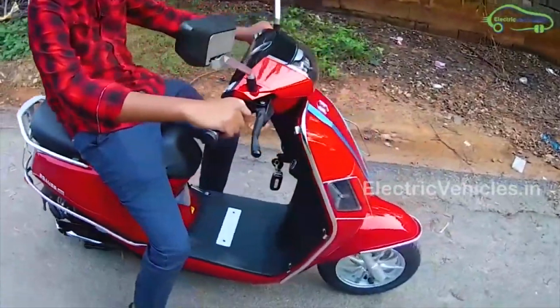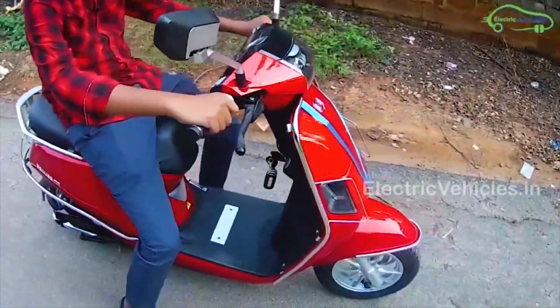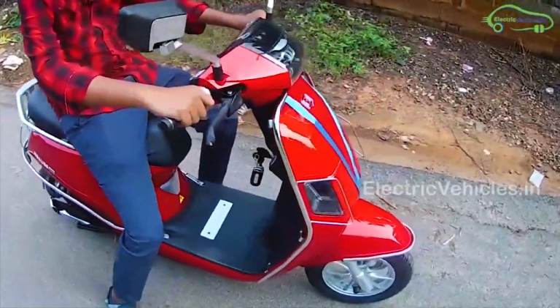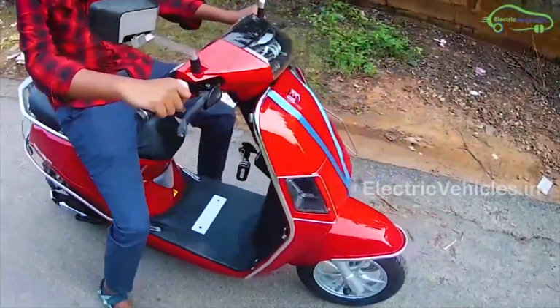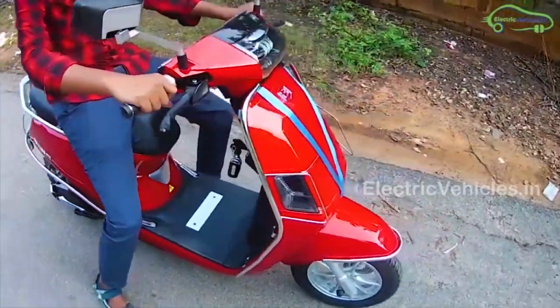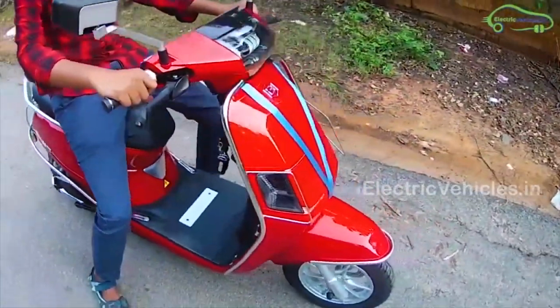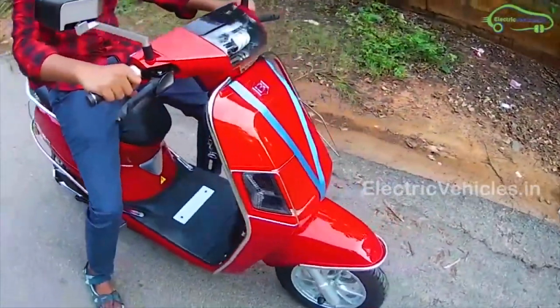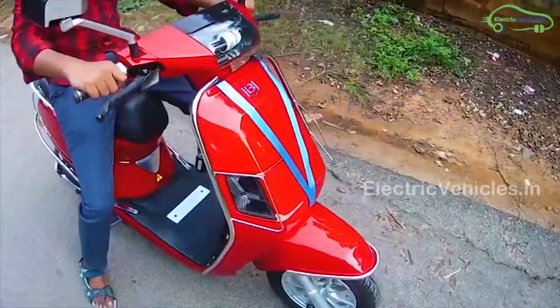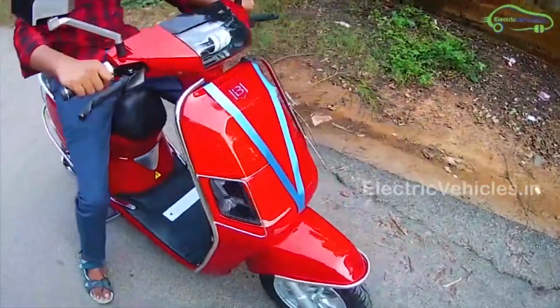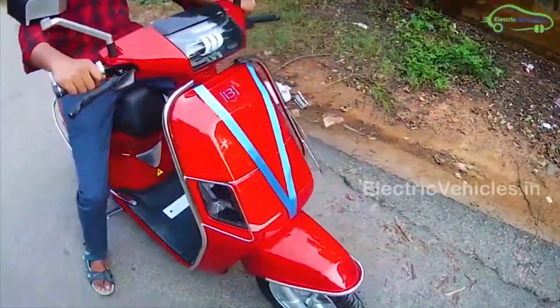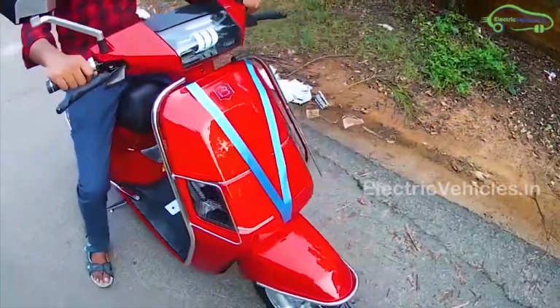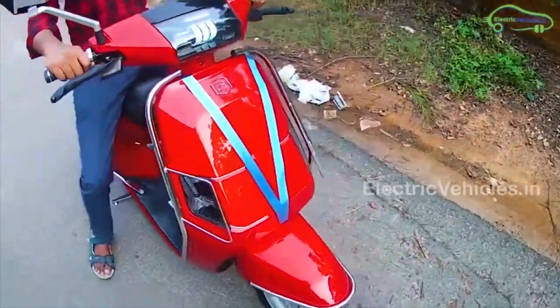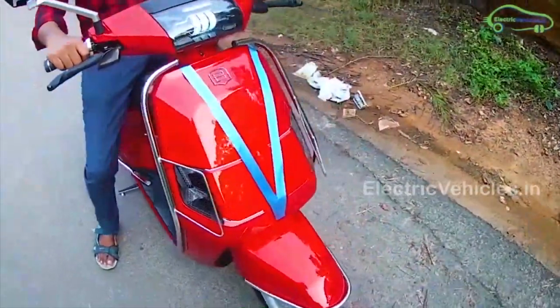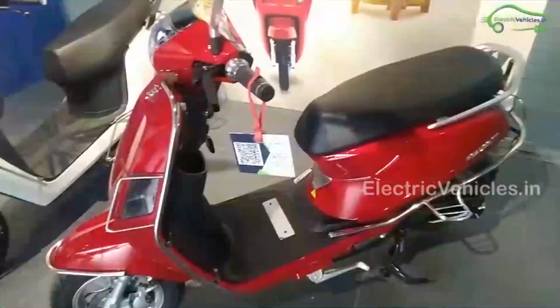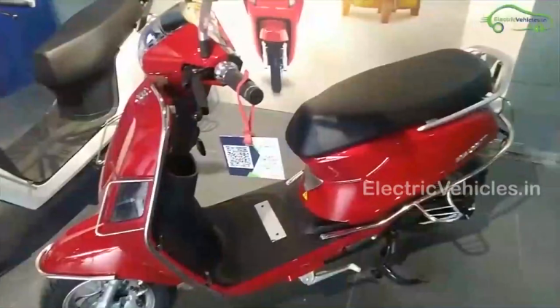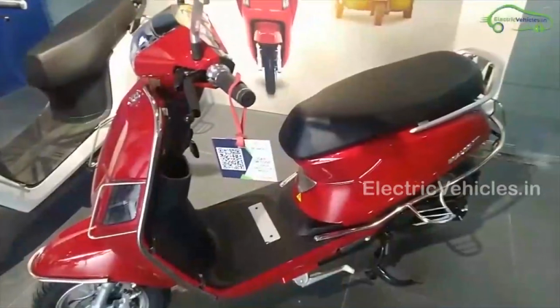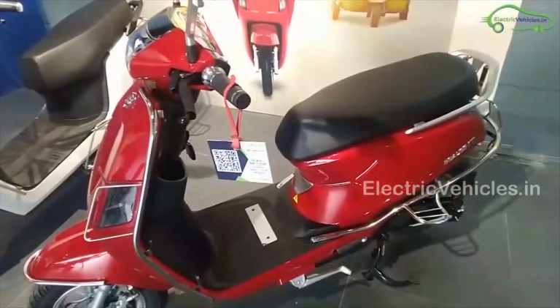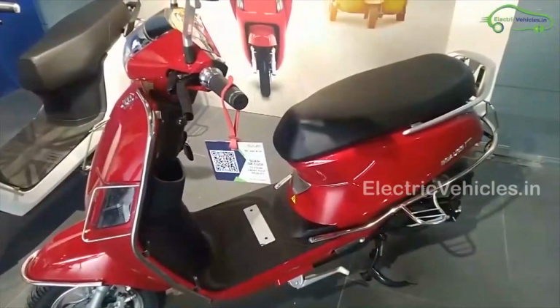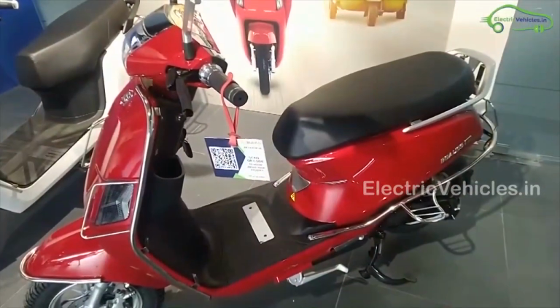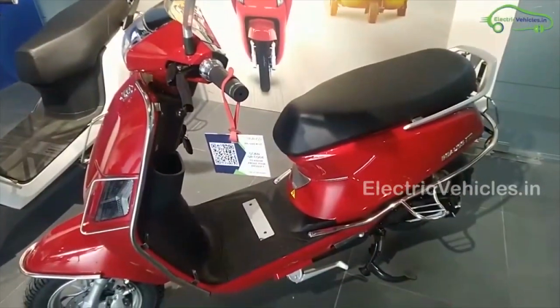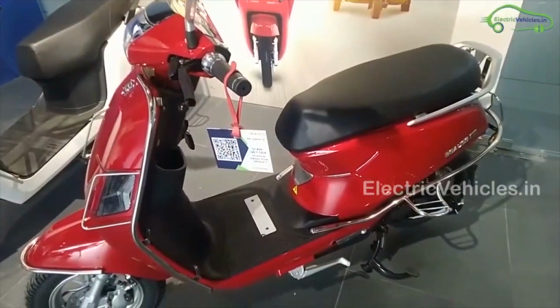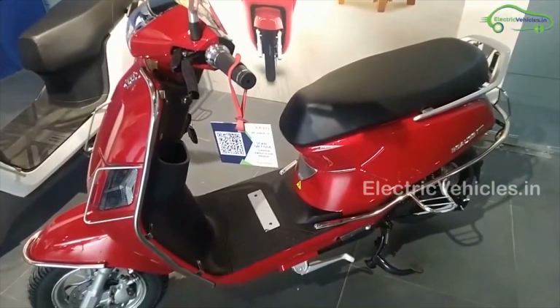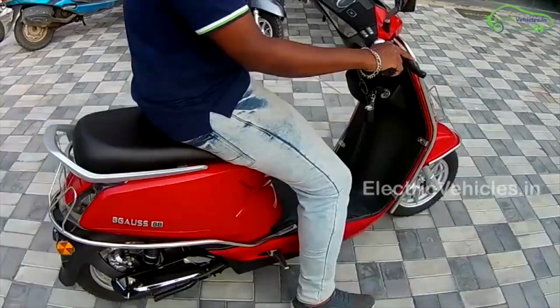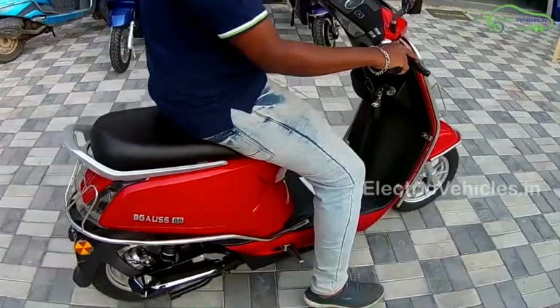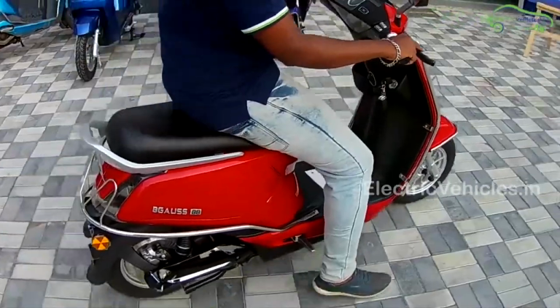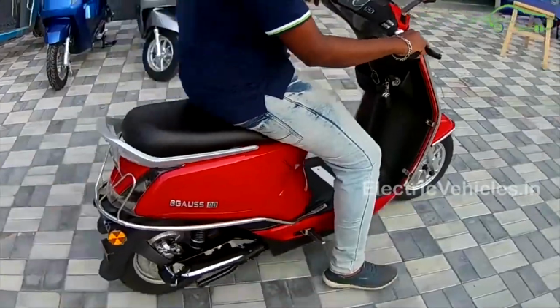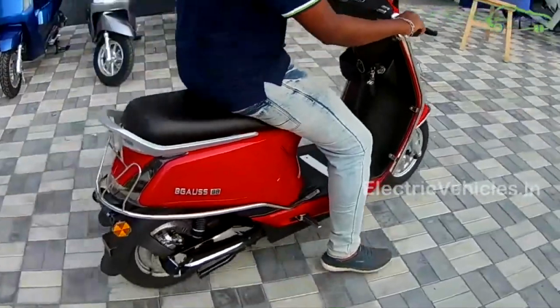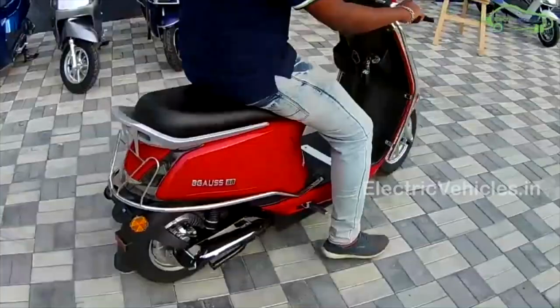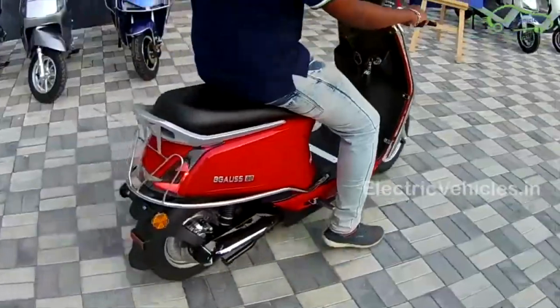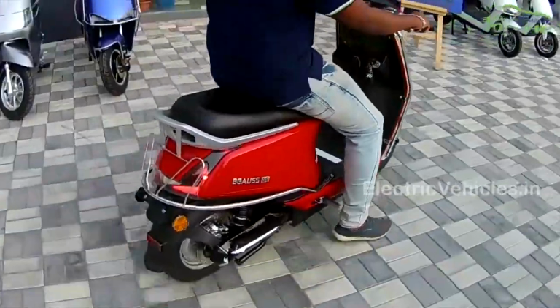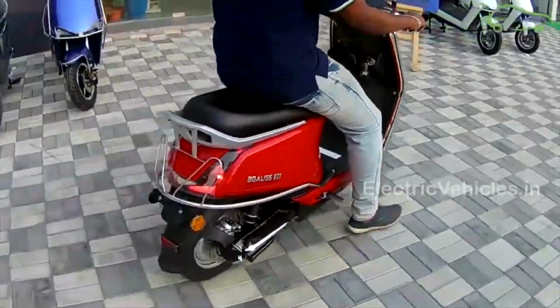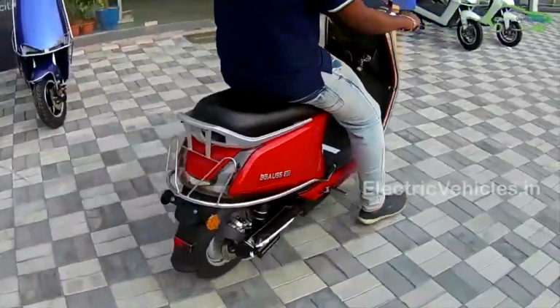For genuine information about electric vehicles, please subscribe to our channel. Go green, go electric.